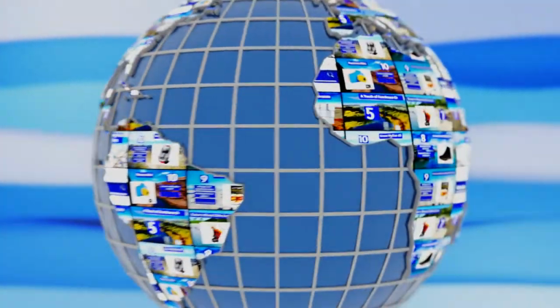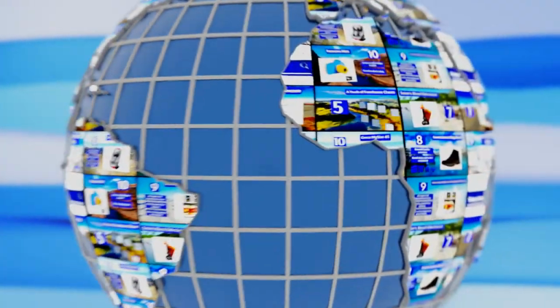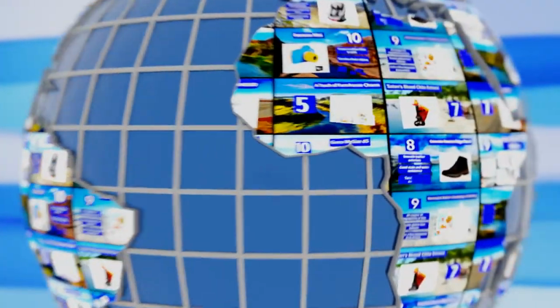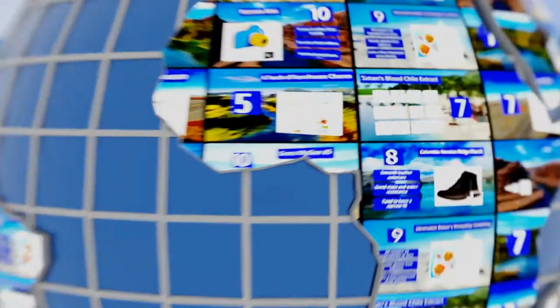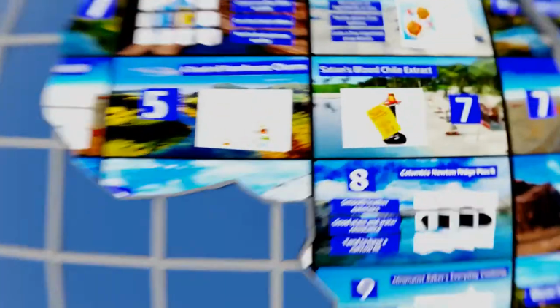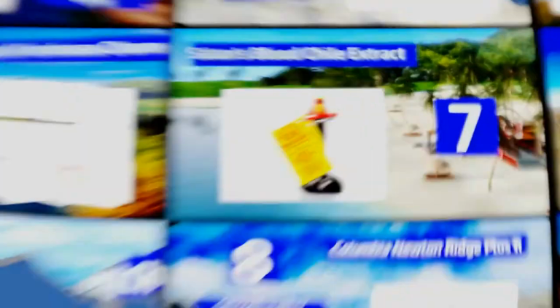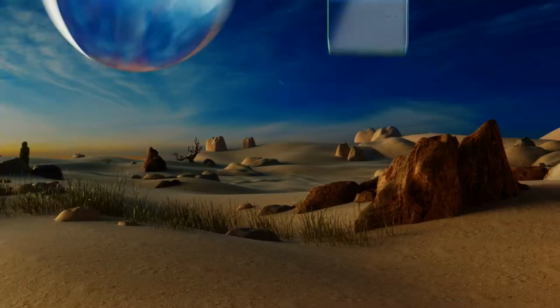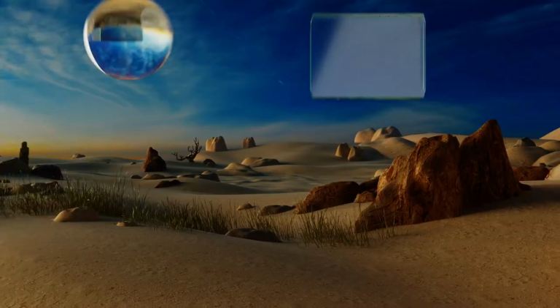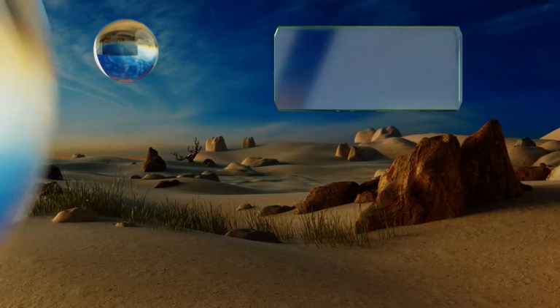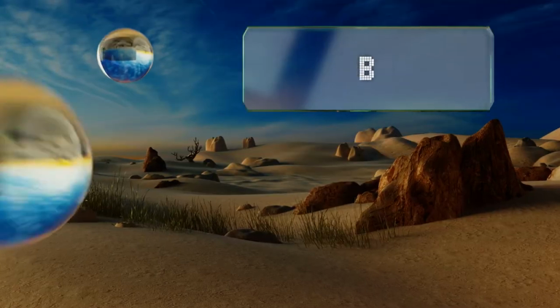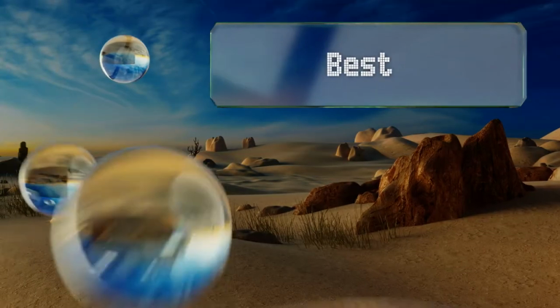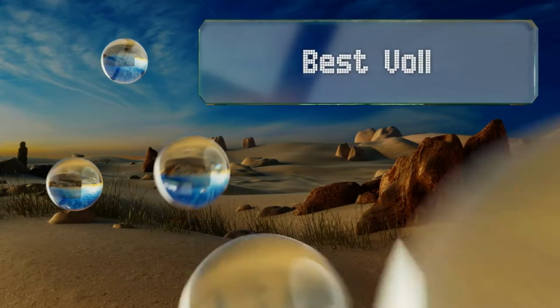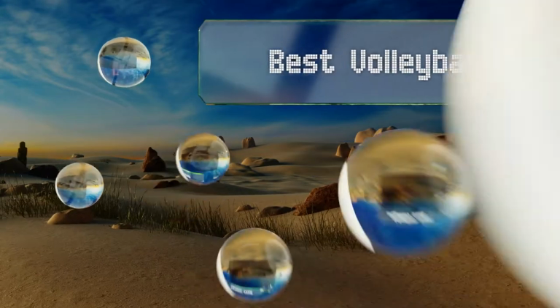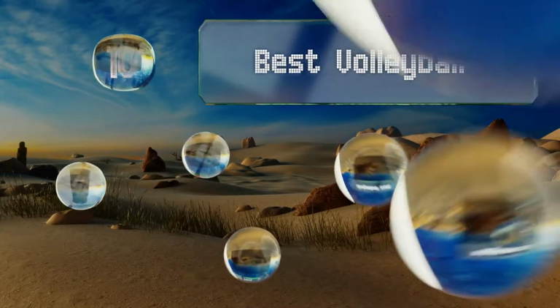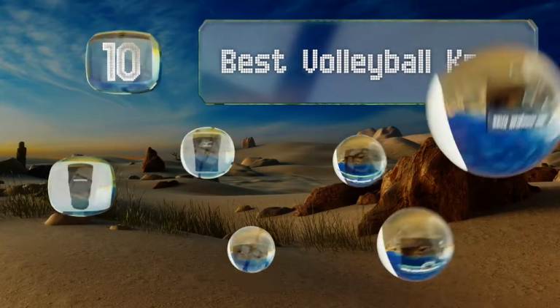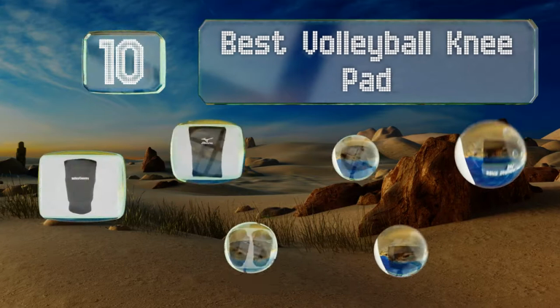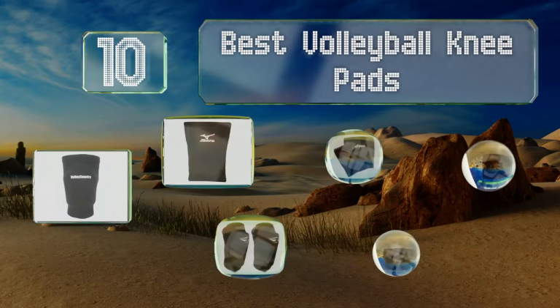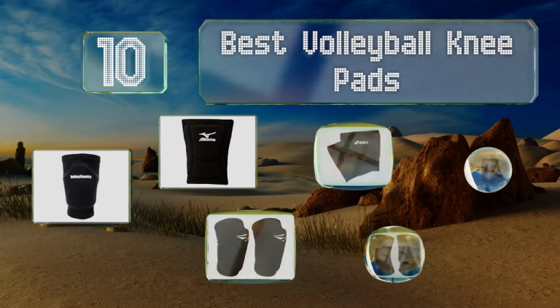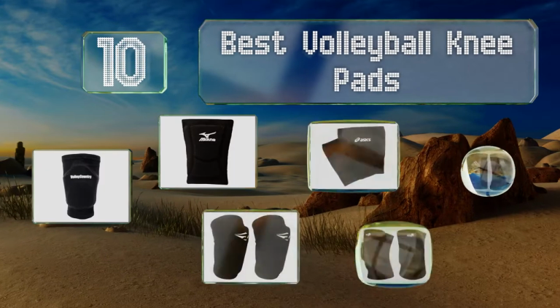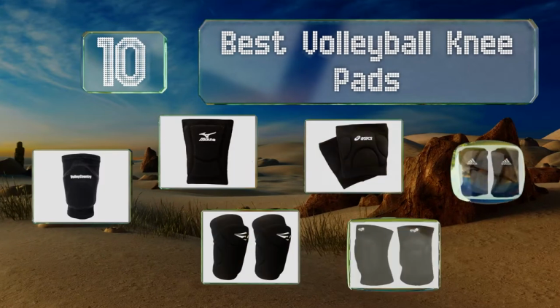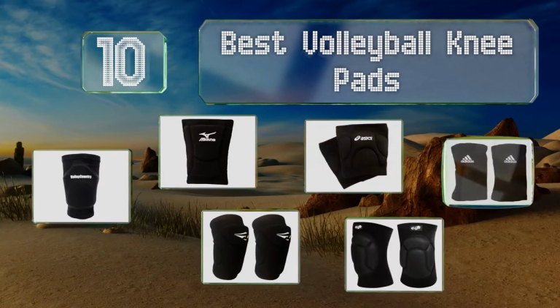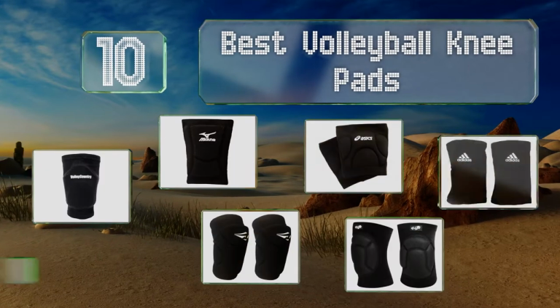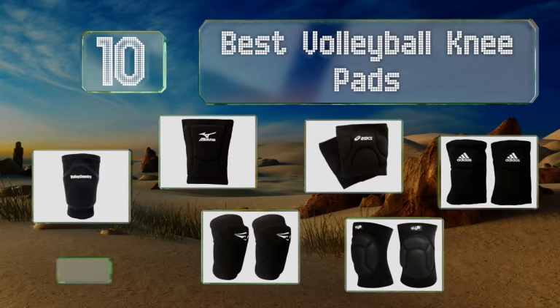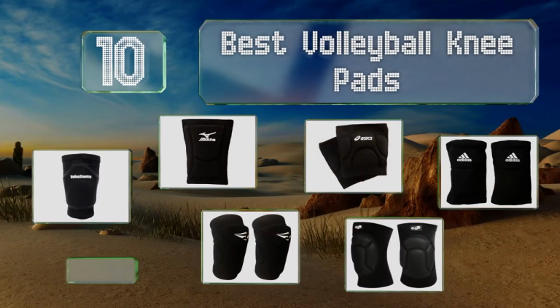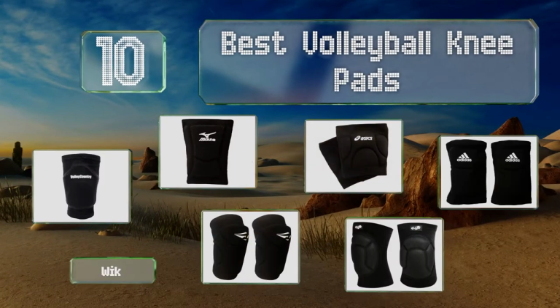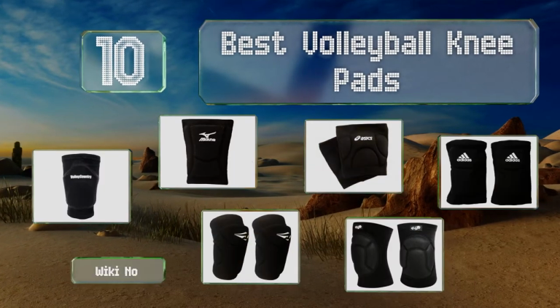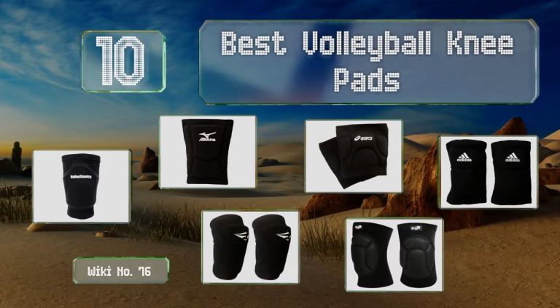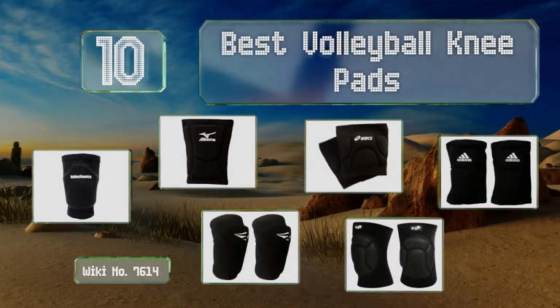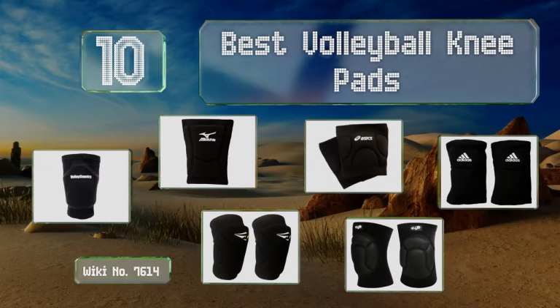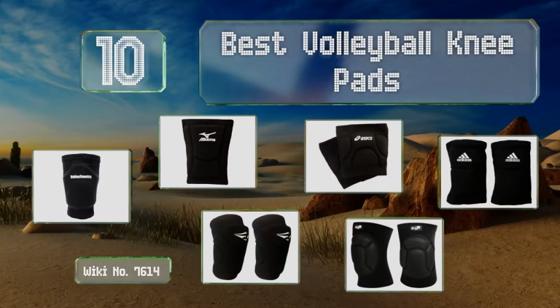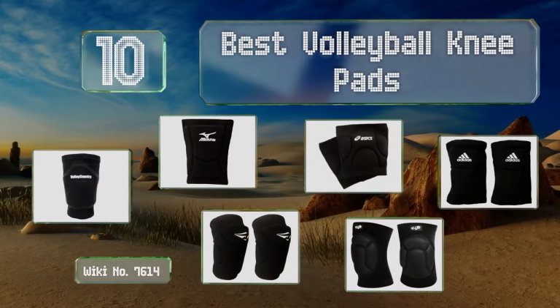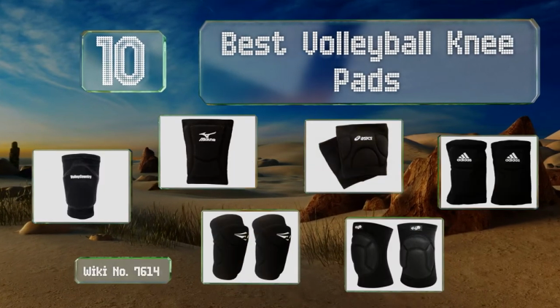EasyVid presents the 10 best volleyball knee pads. Let's get started with the list.